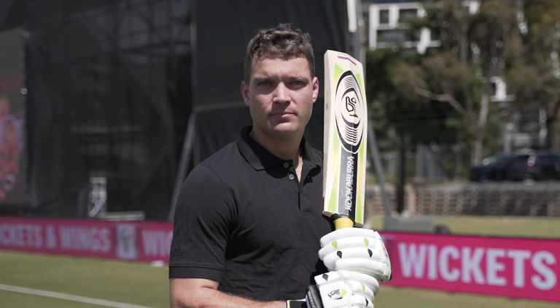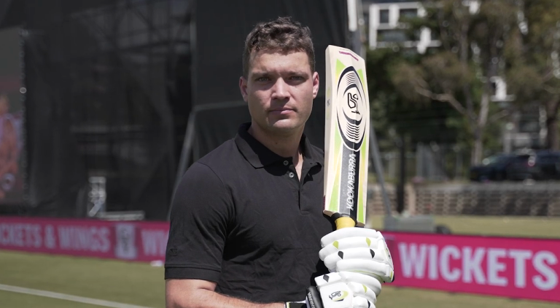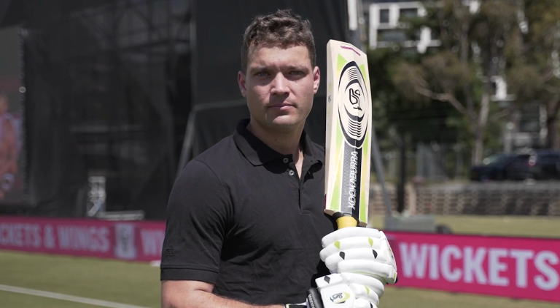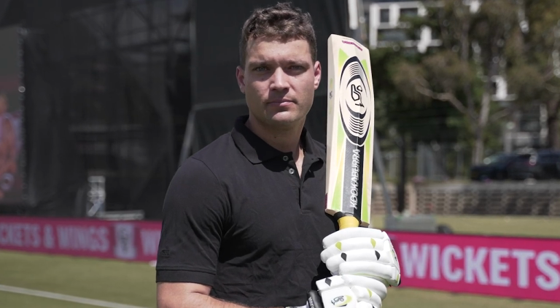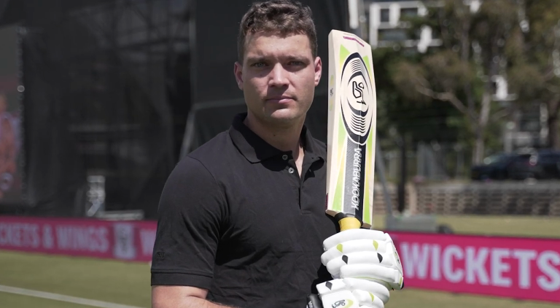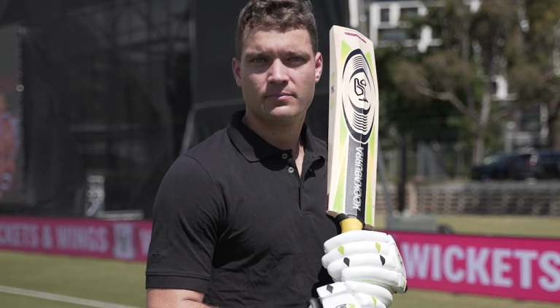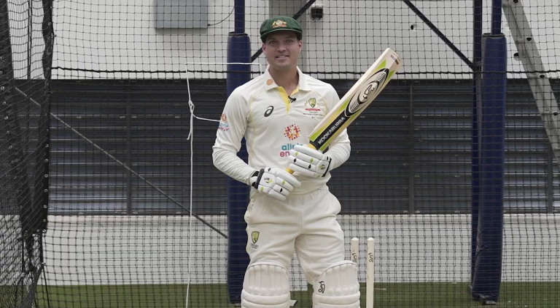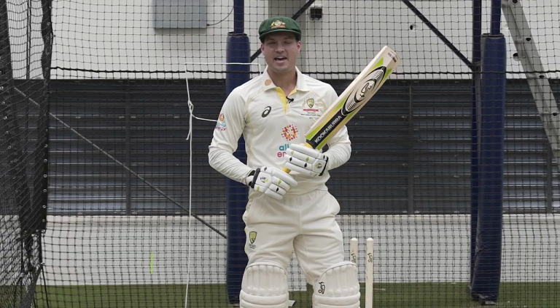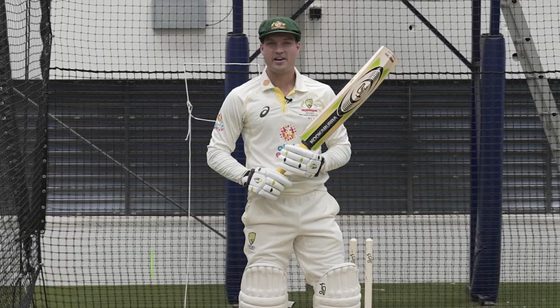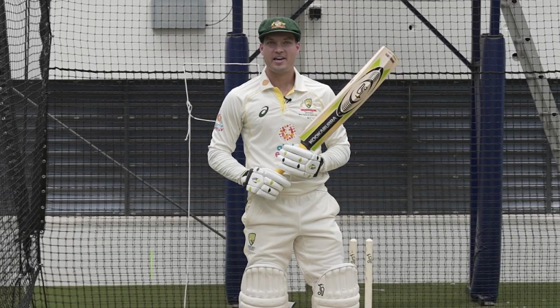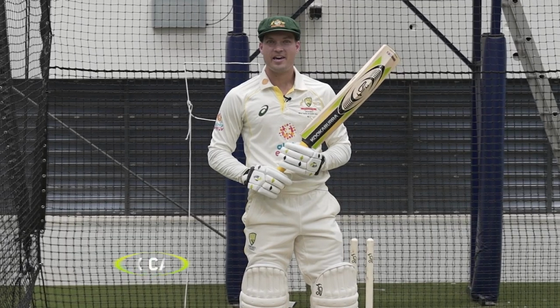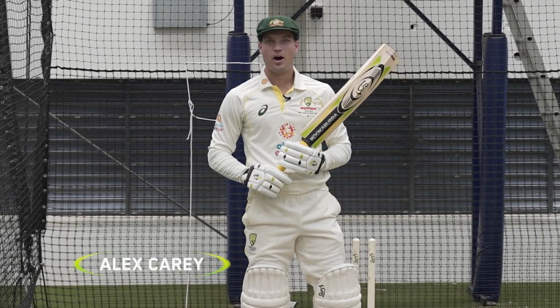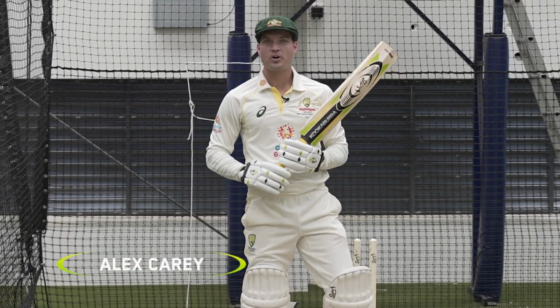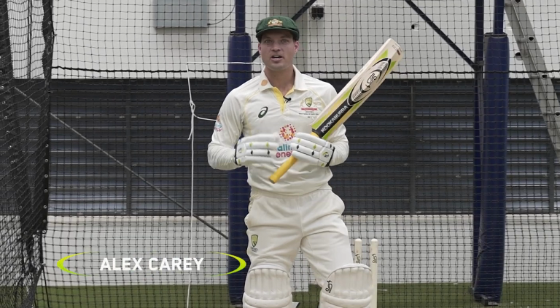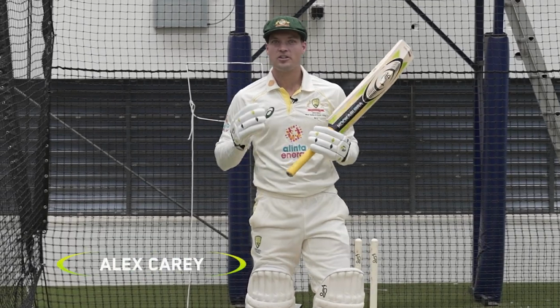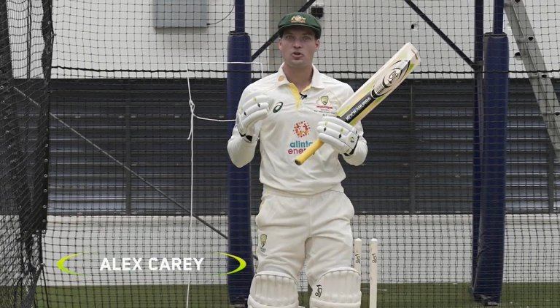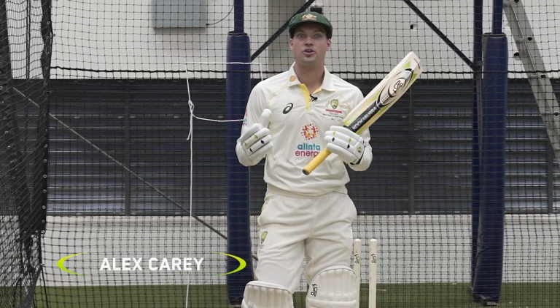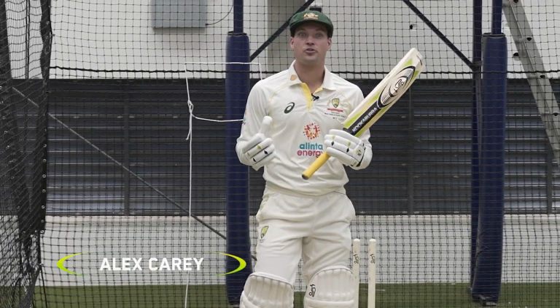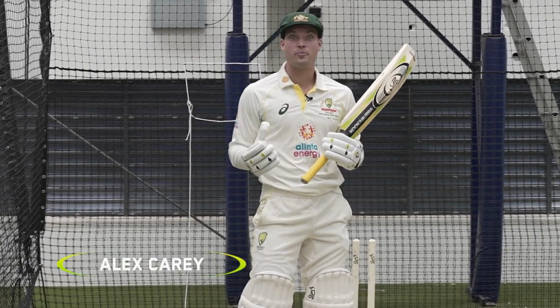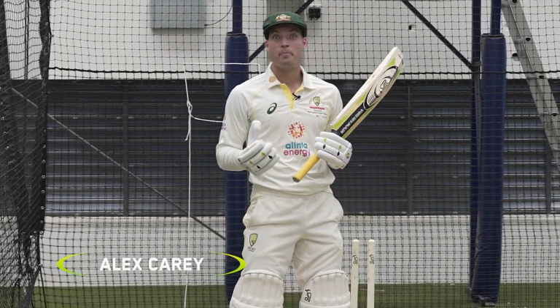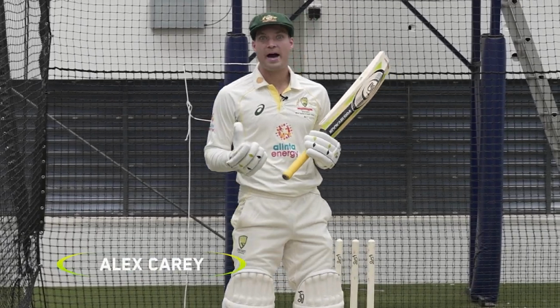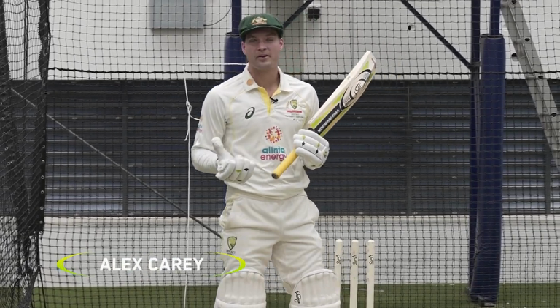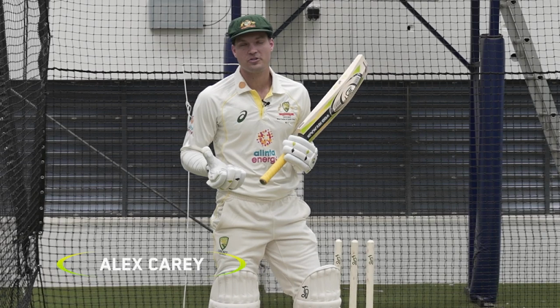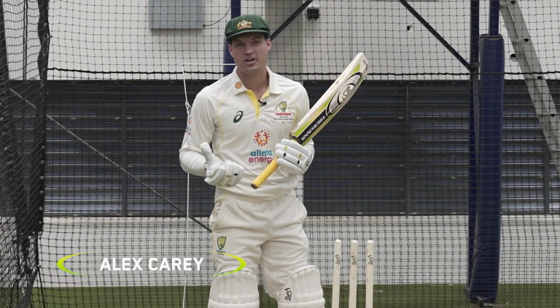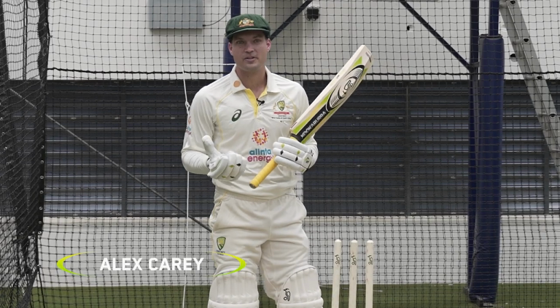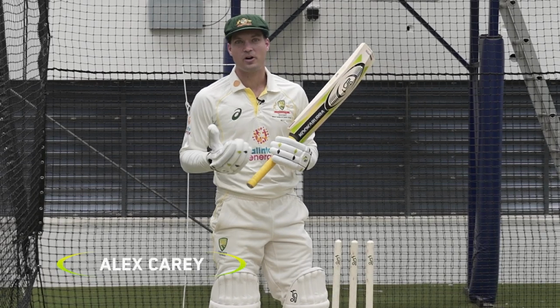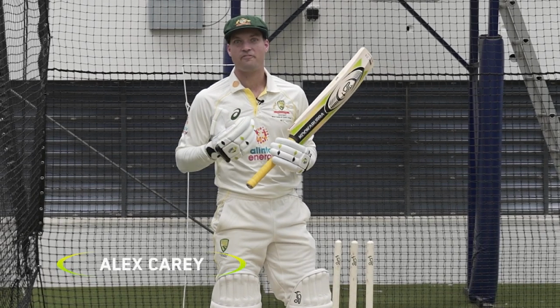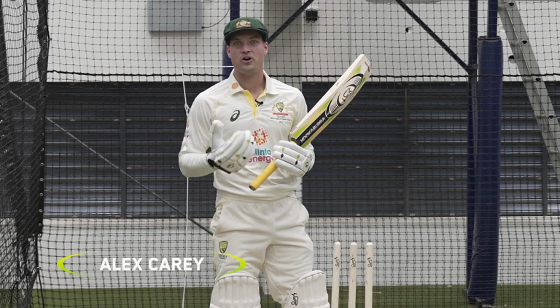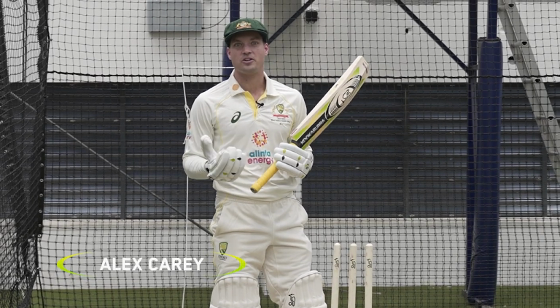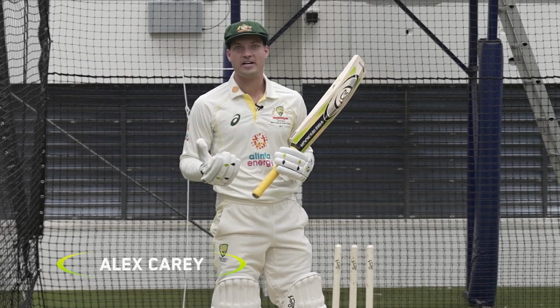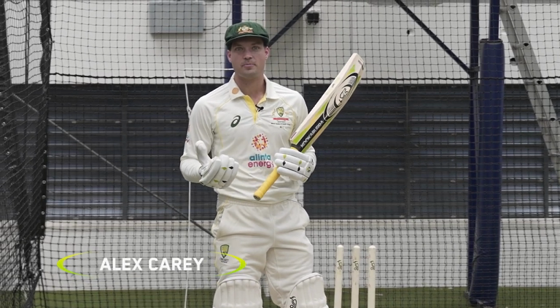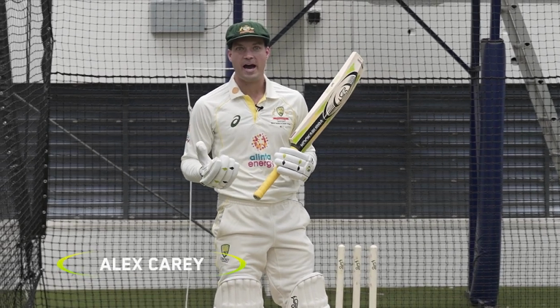Hey guys, Alex Carey here. I'm going to talk you through my batting routine when I first go out to bat.